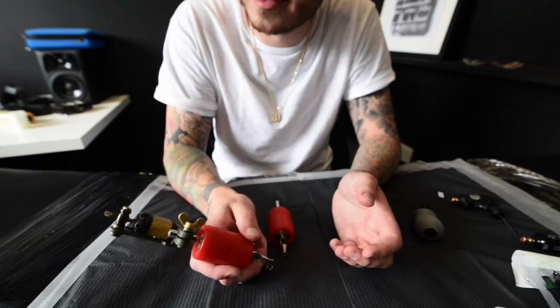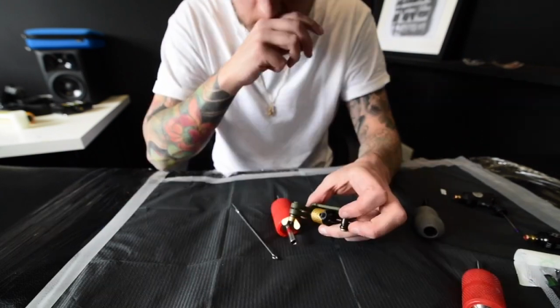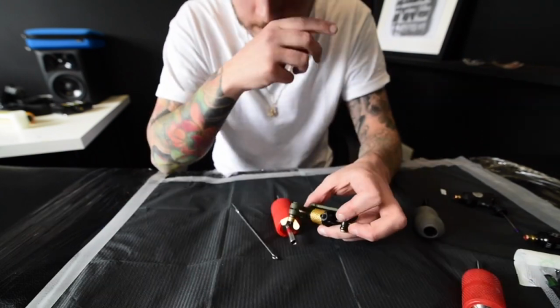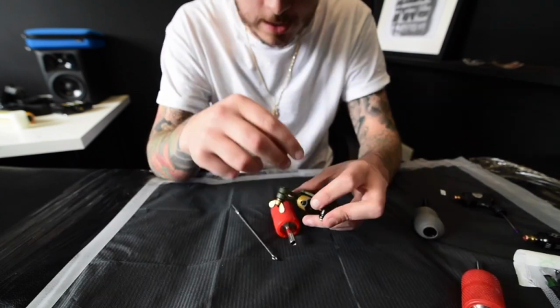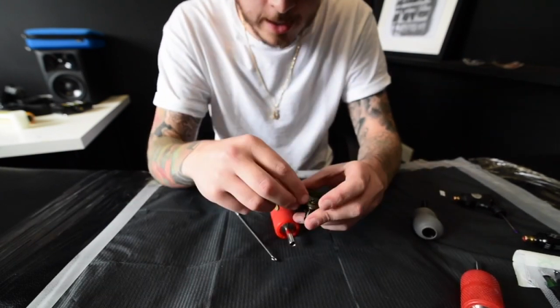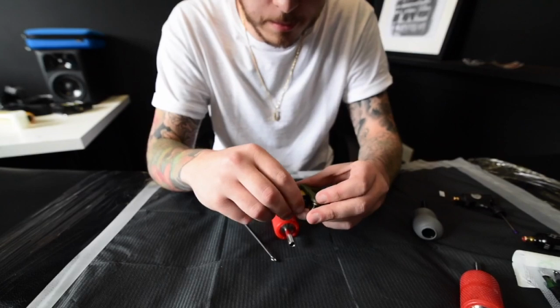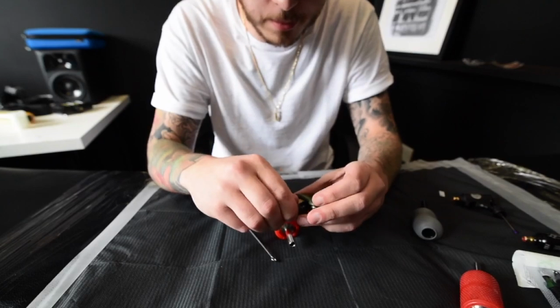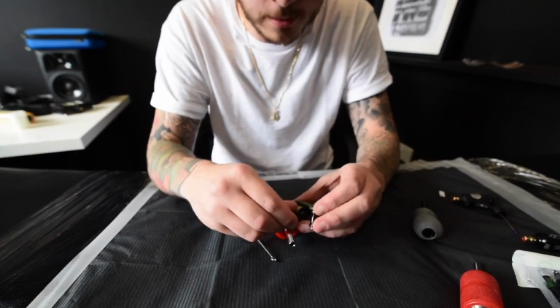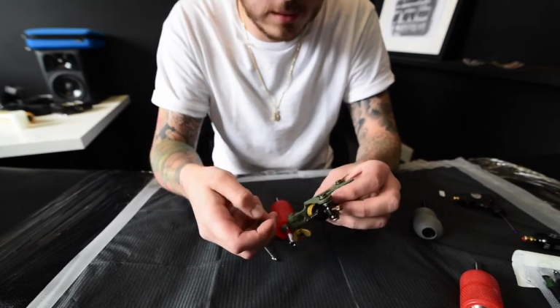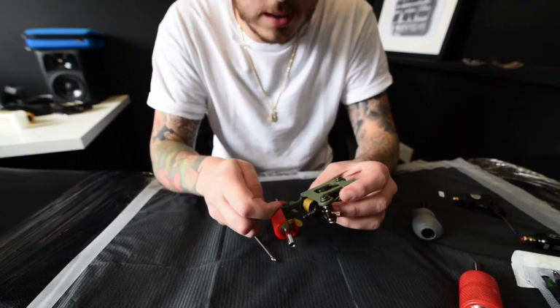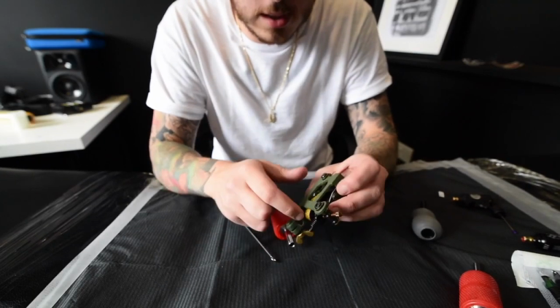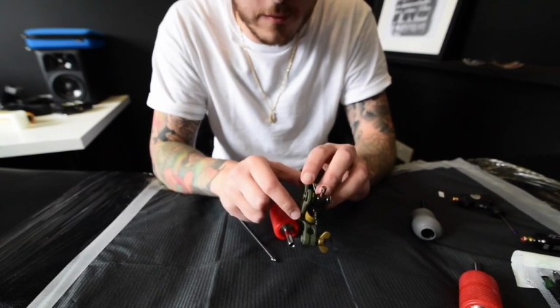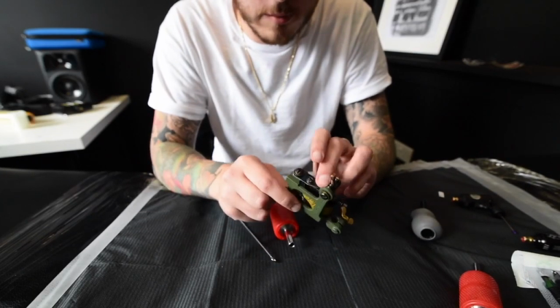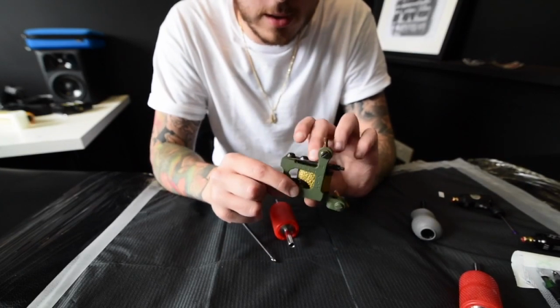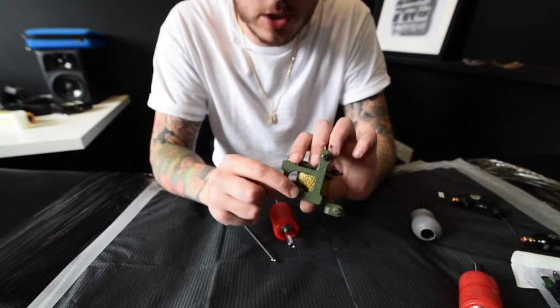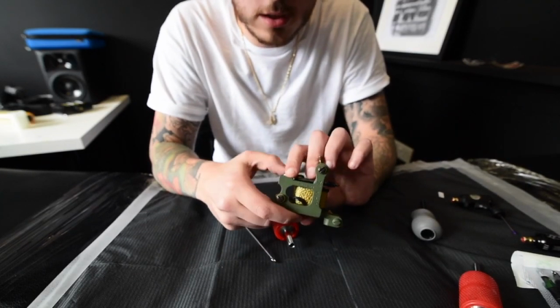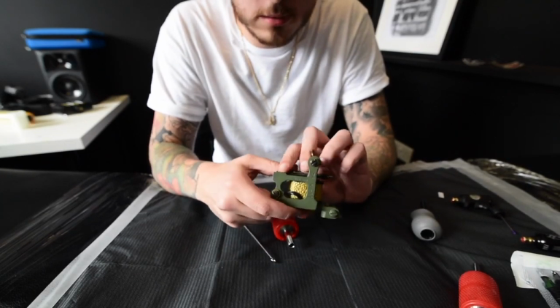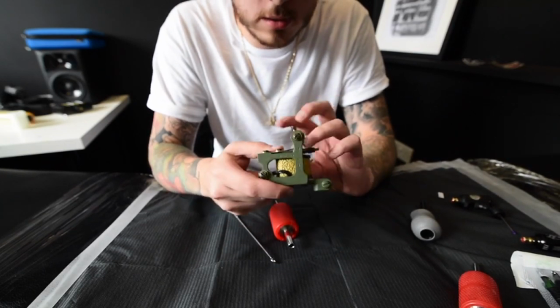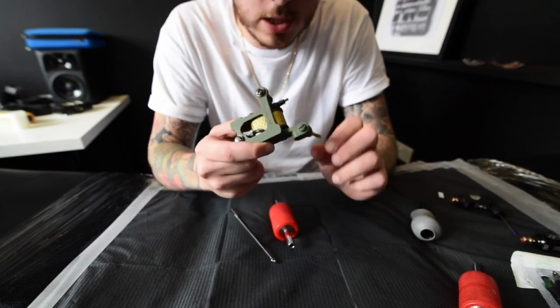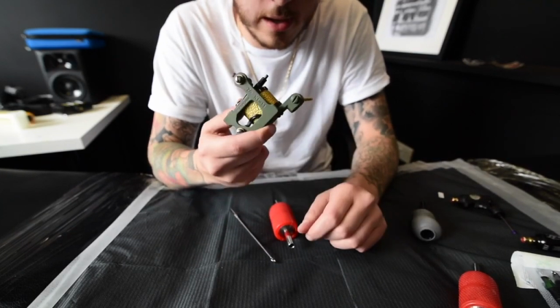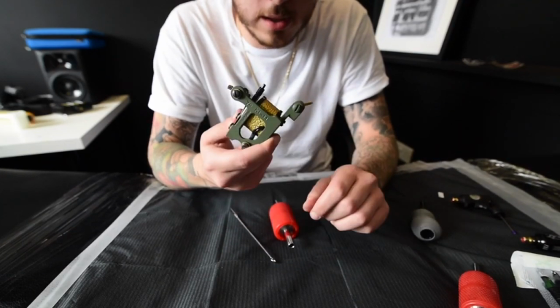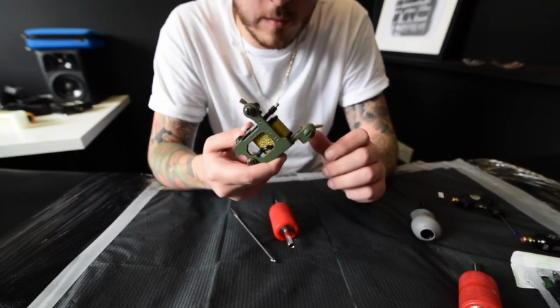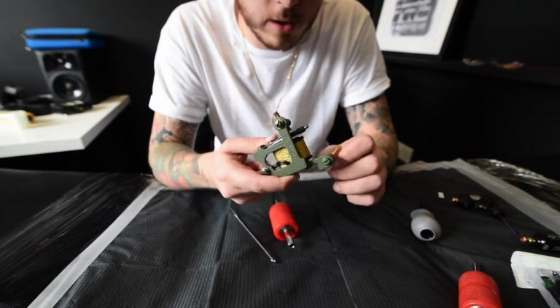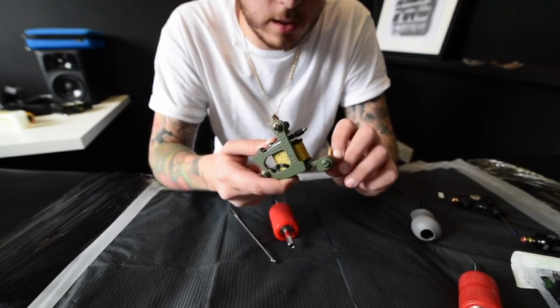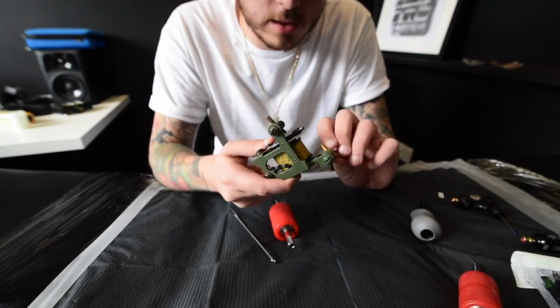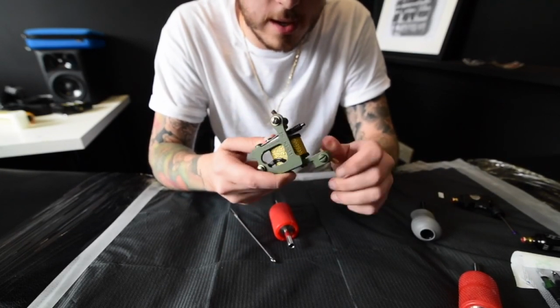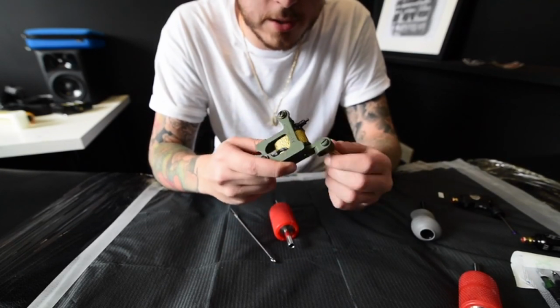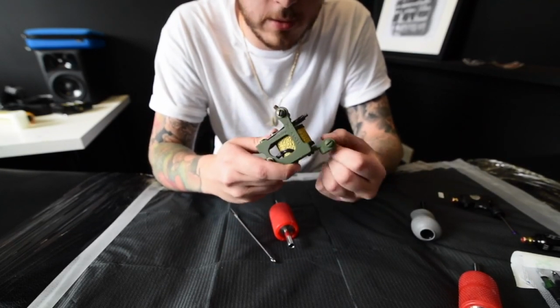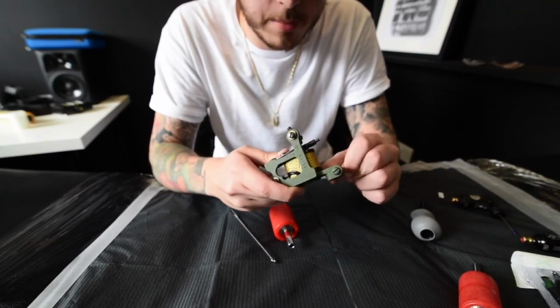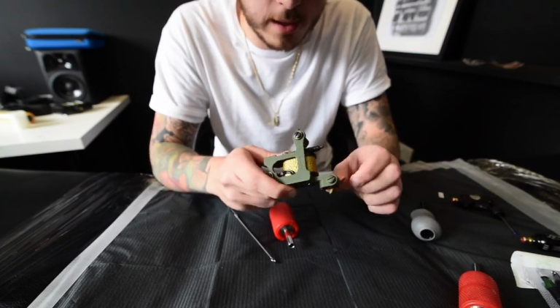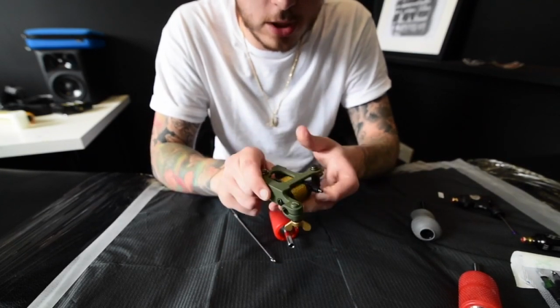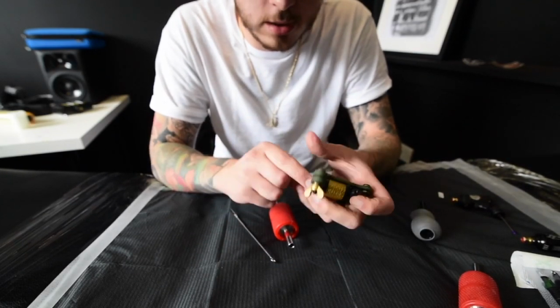This is my setup — this is a Kevin Reilly machine. Shout out to Kevin Reilly because they're absolutely banging machines.